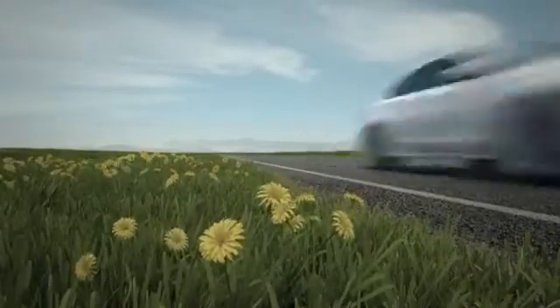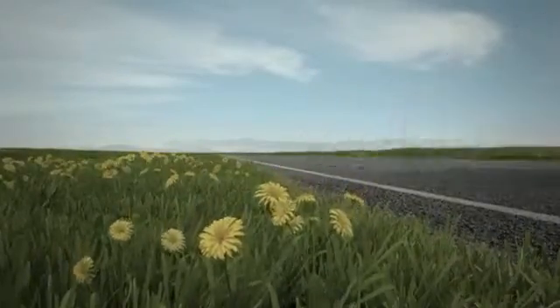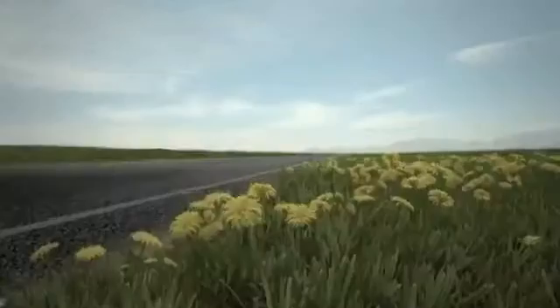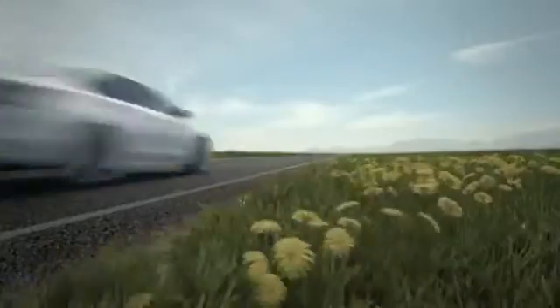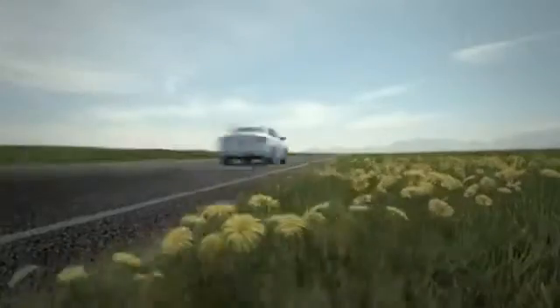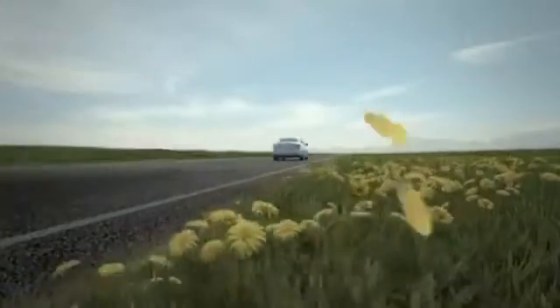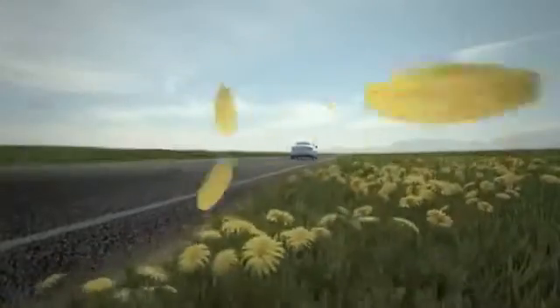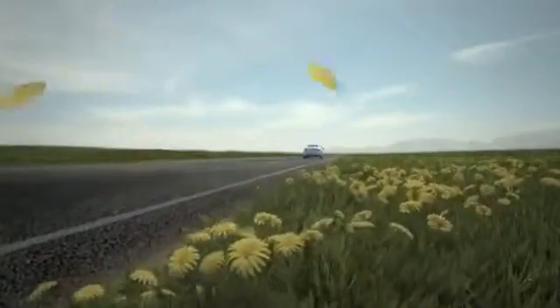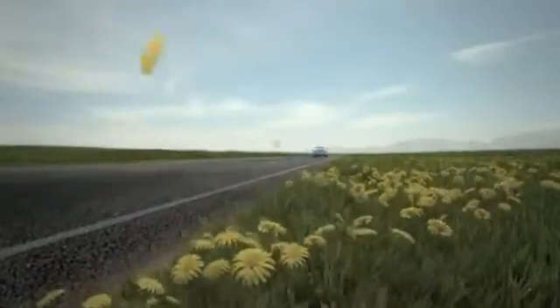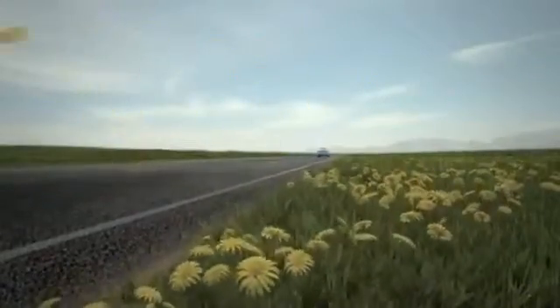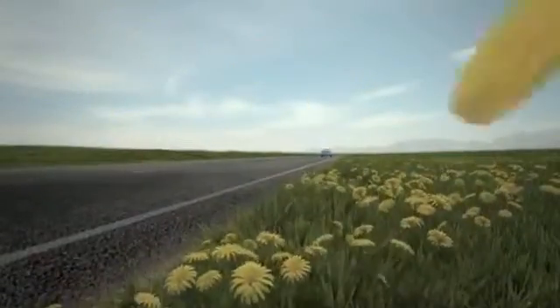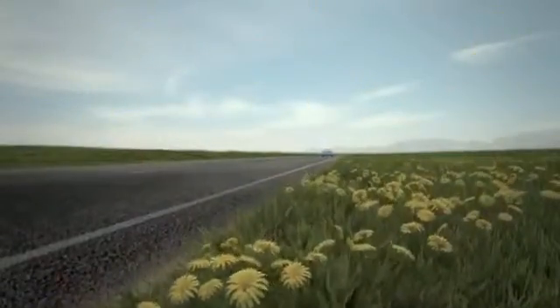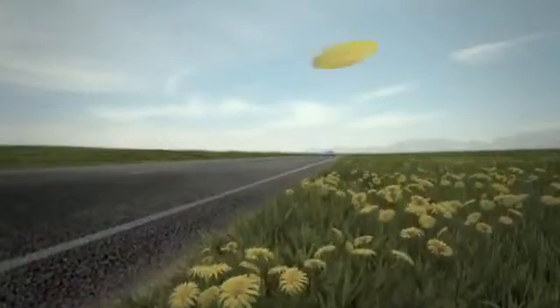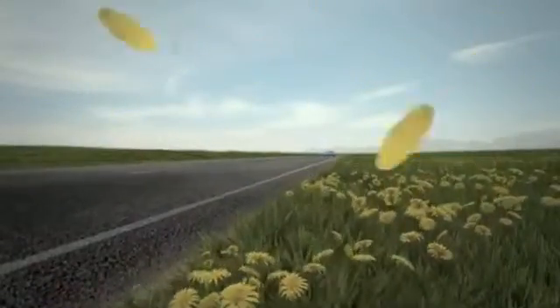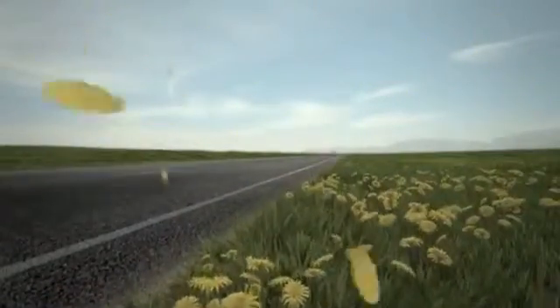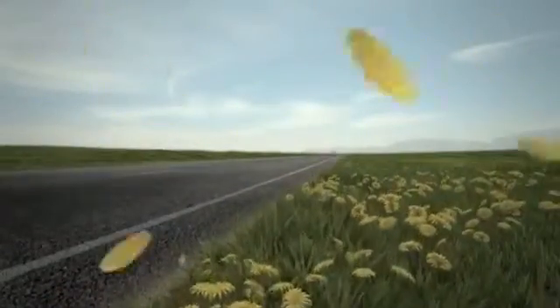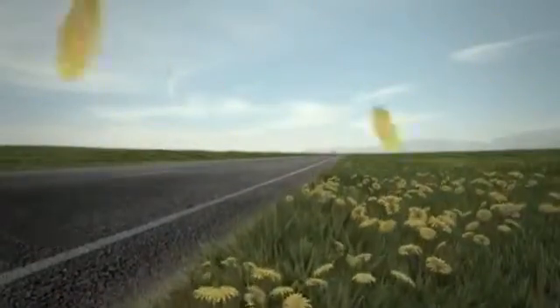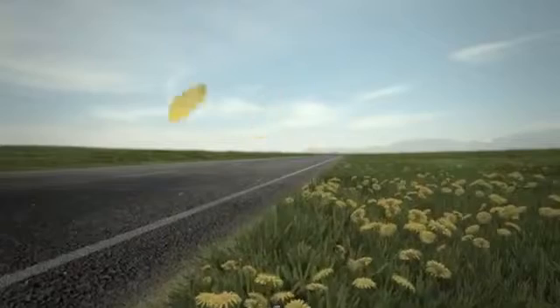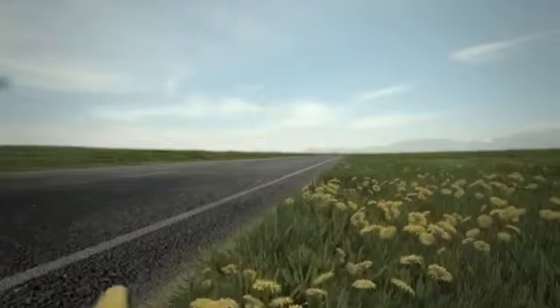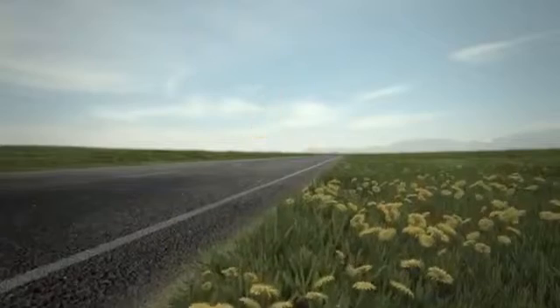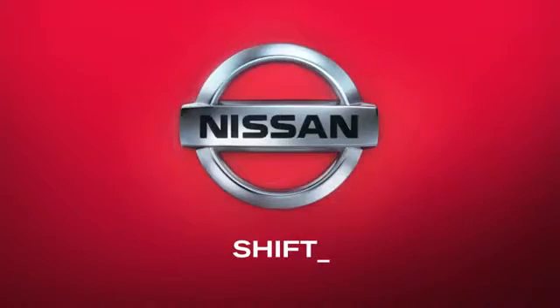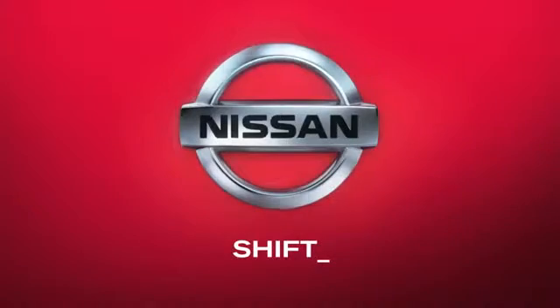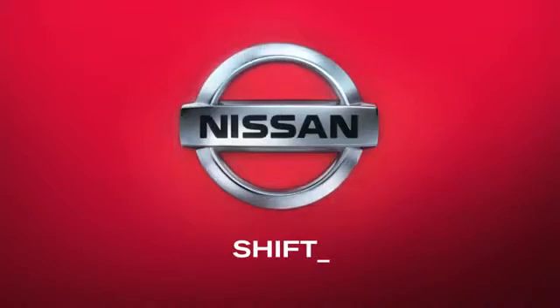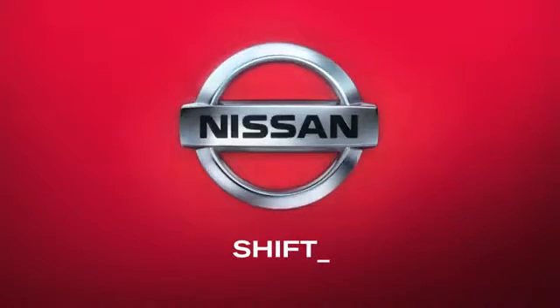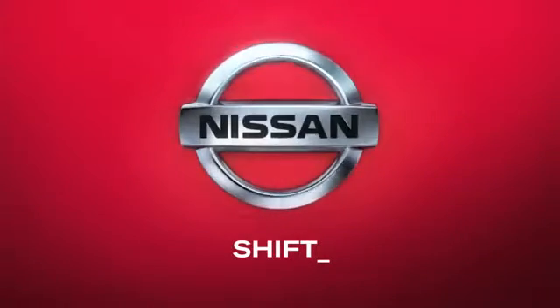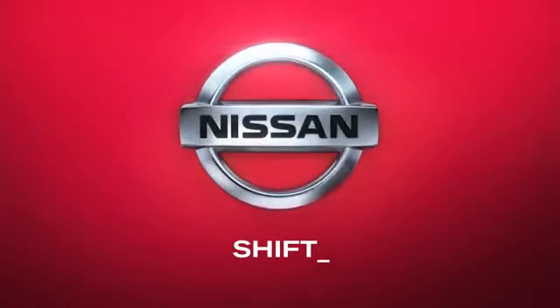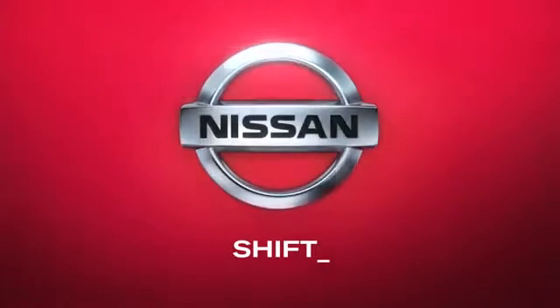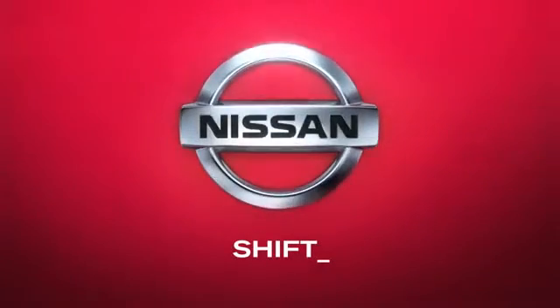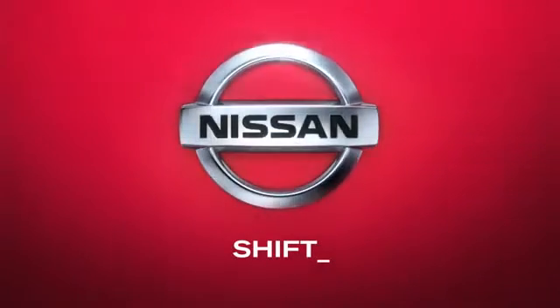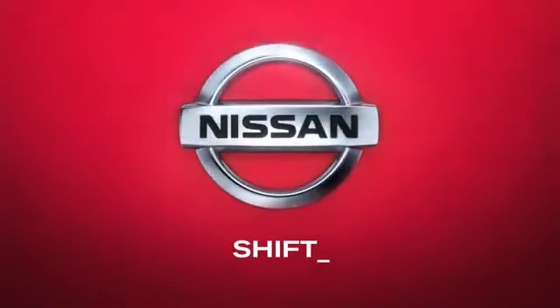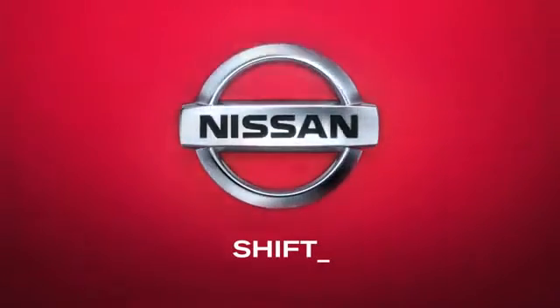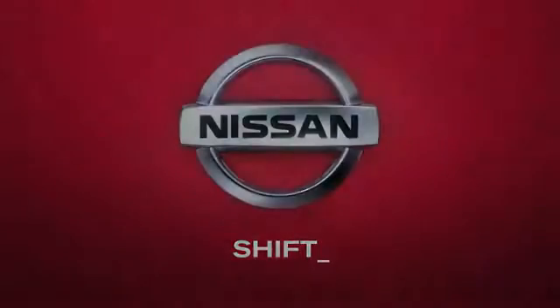Listen — now that's the sound of innovation. Nissan. Innovation that excites.